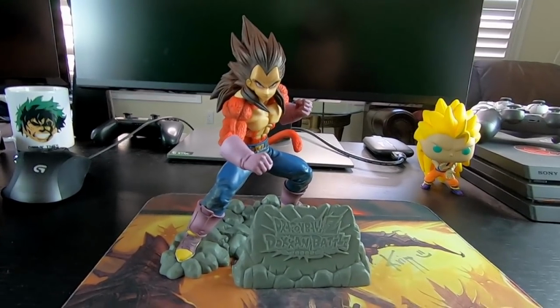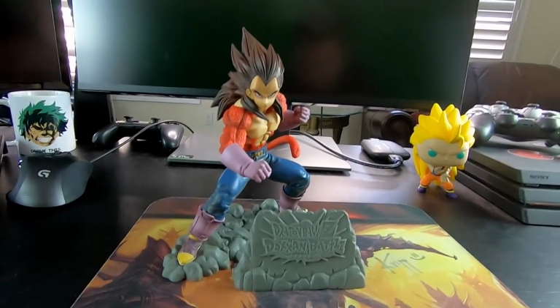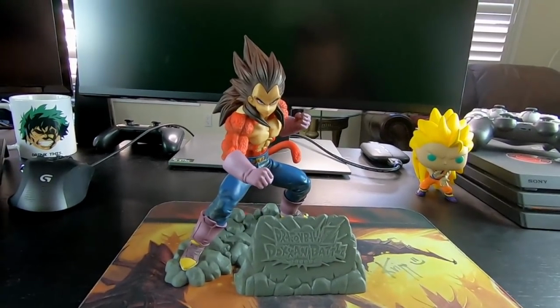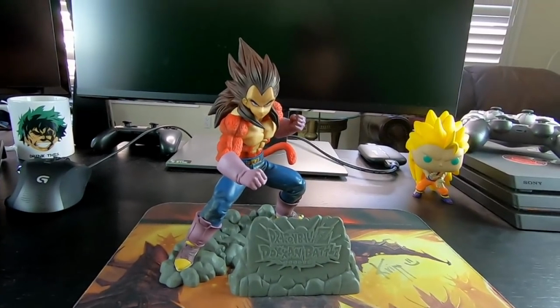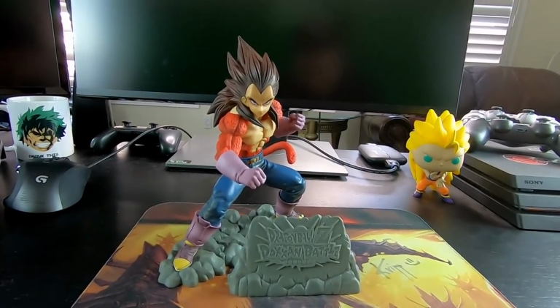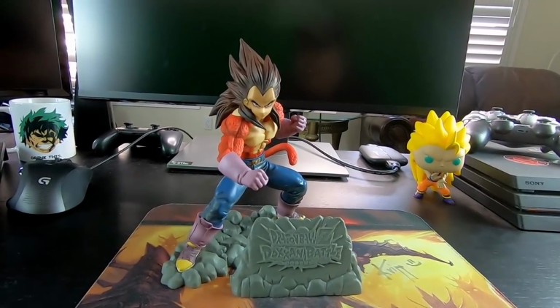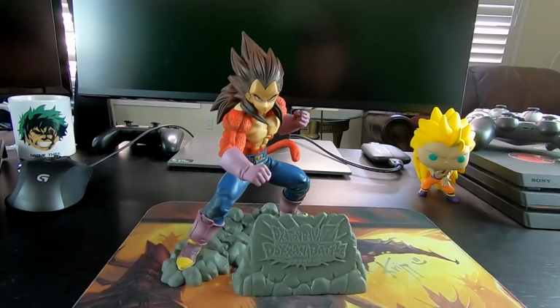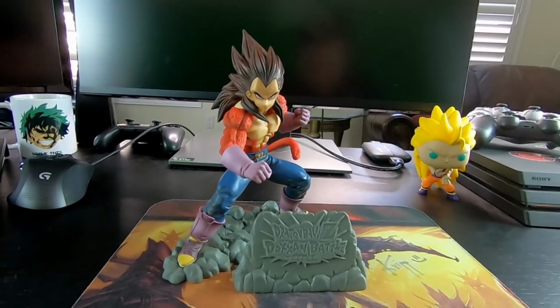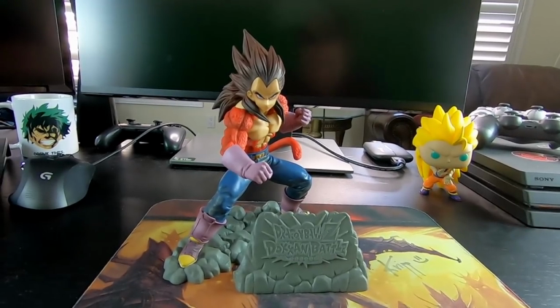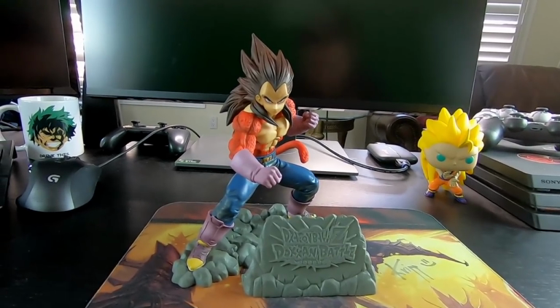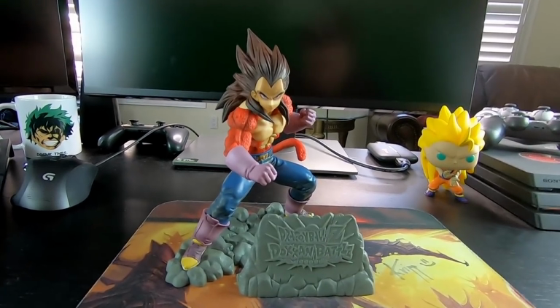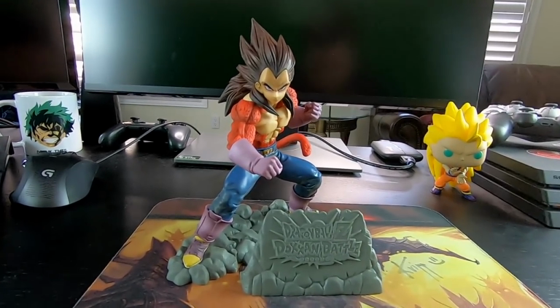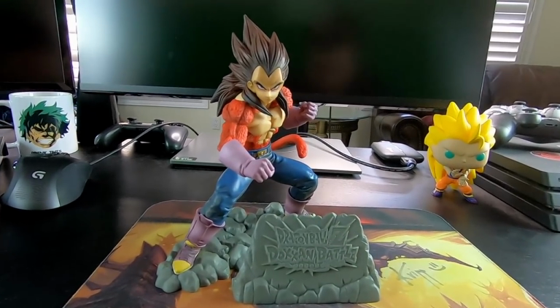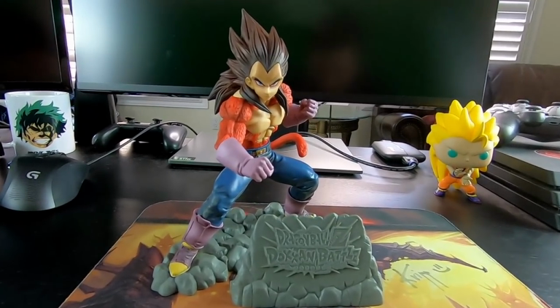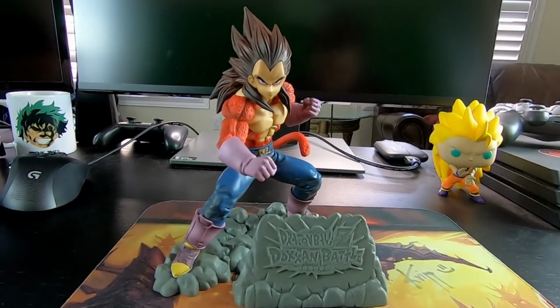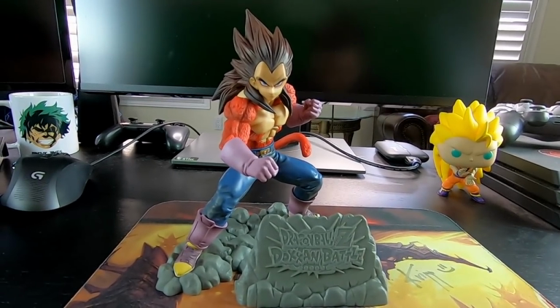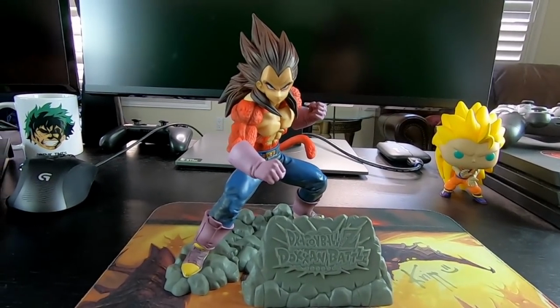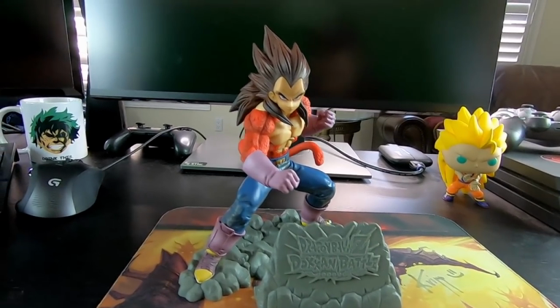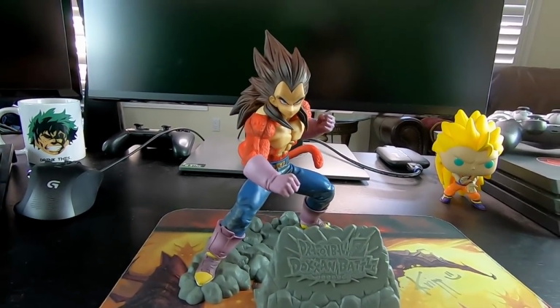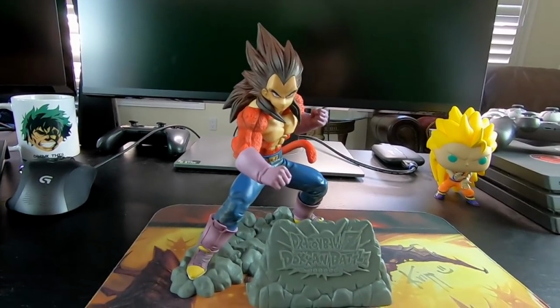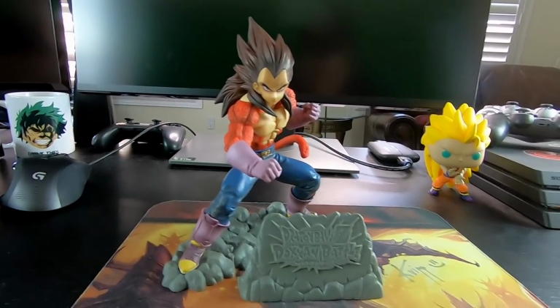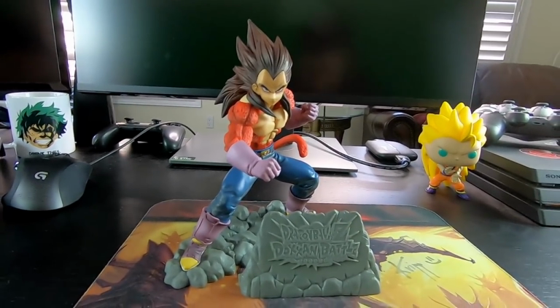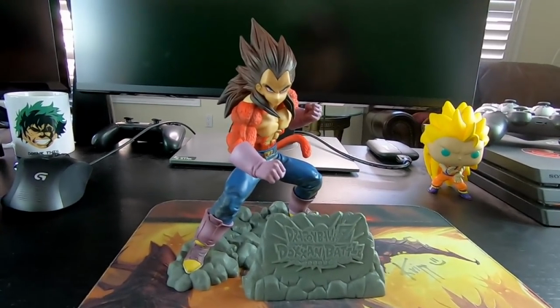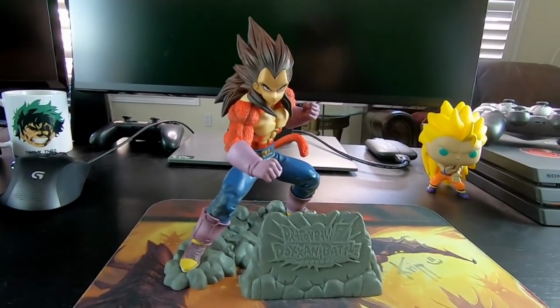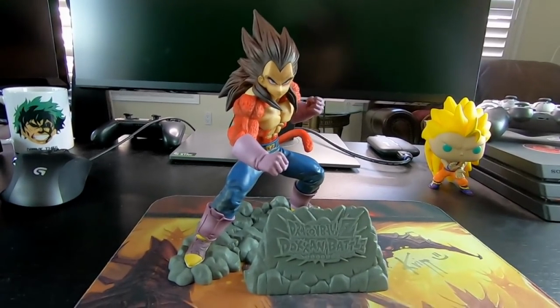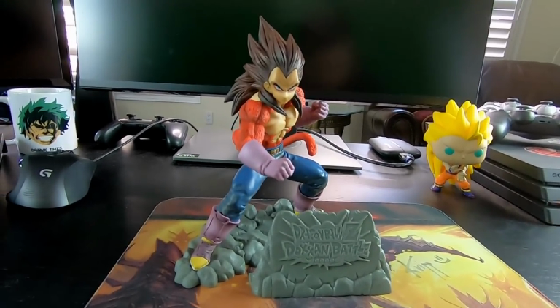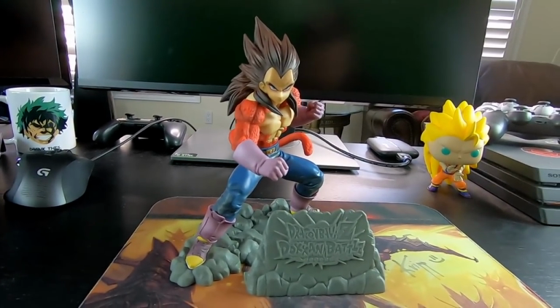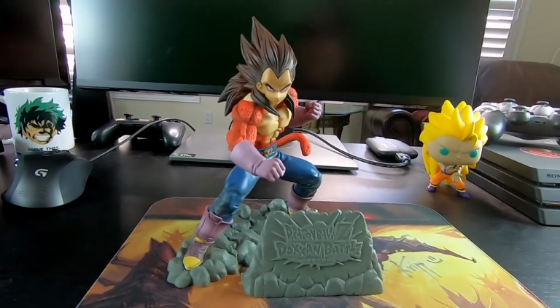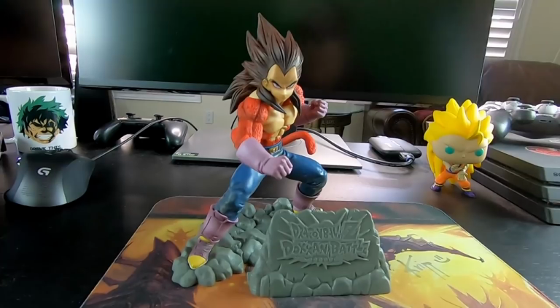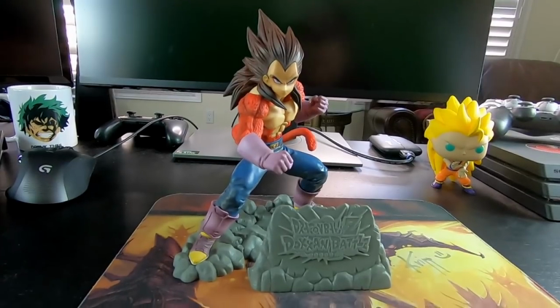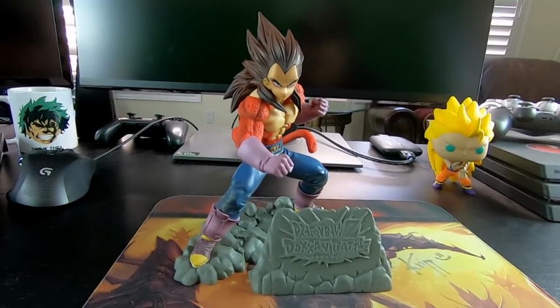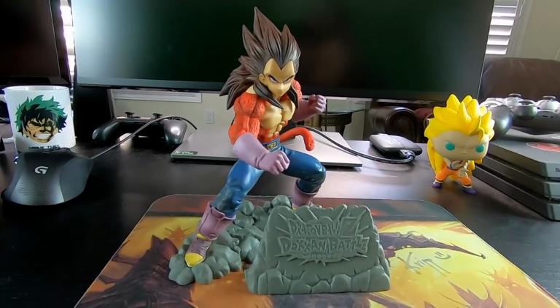And he does look really, really good in my opinion. So let me just throw him on a turntable real quick for that 360 view.